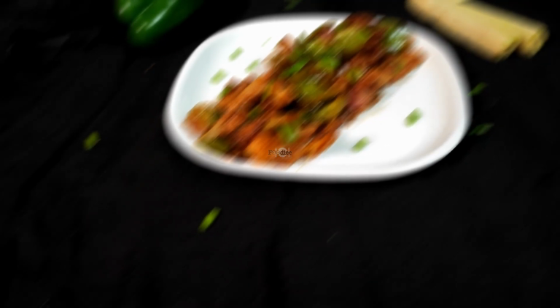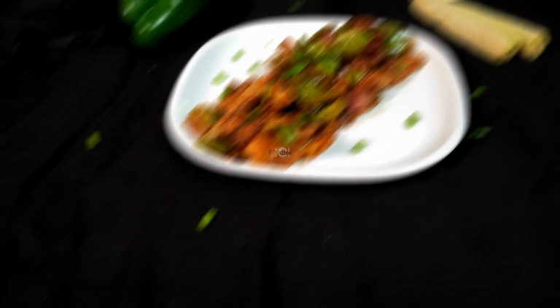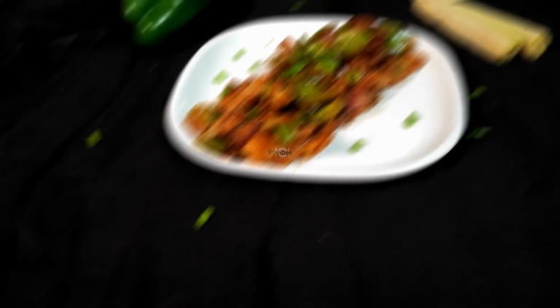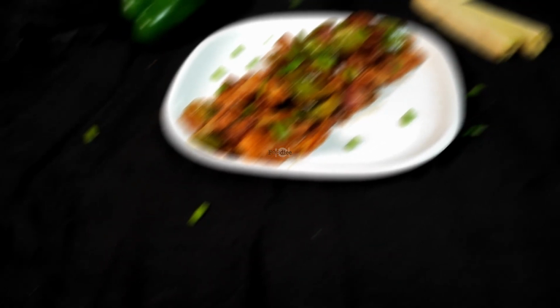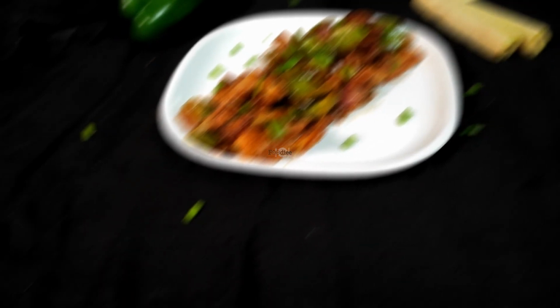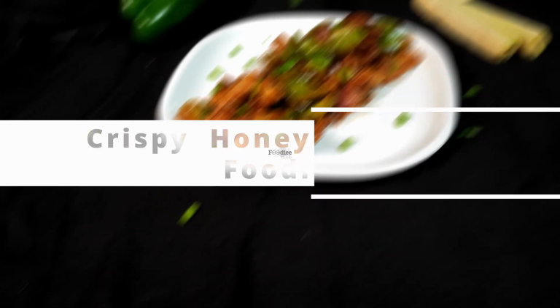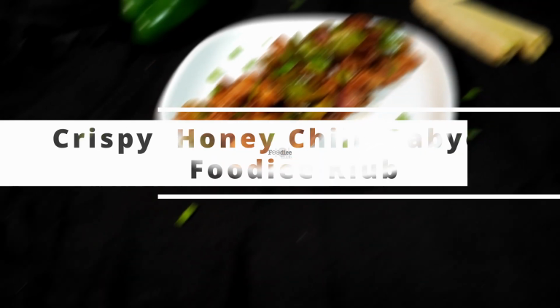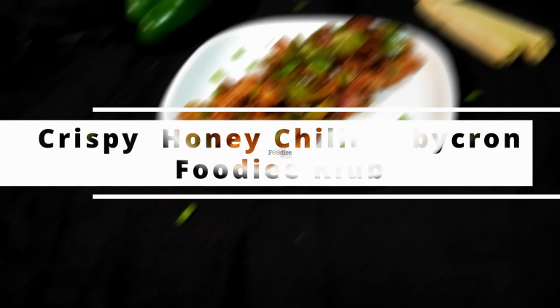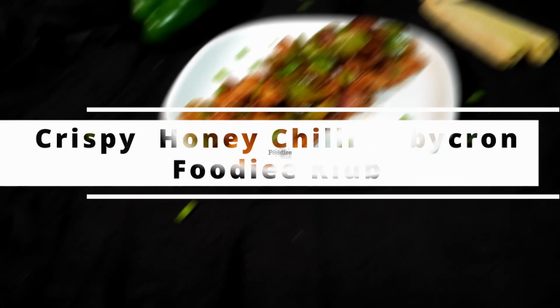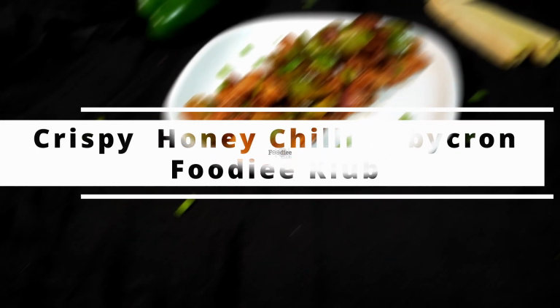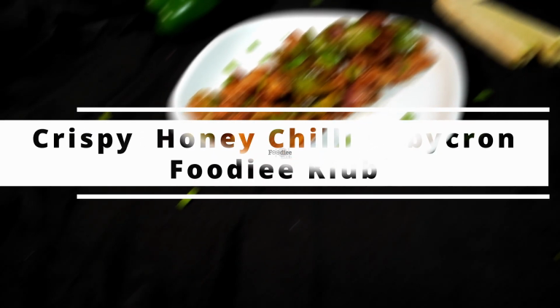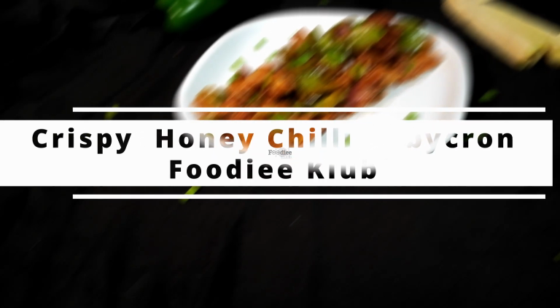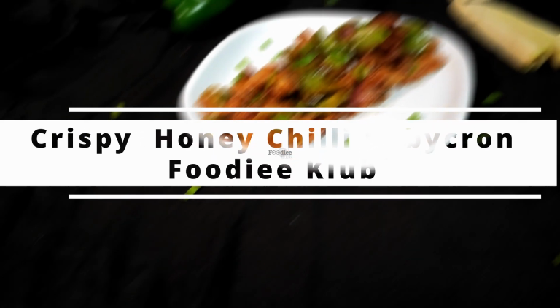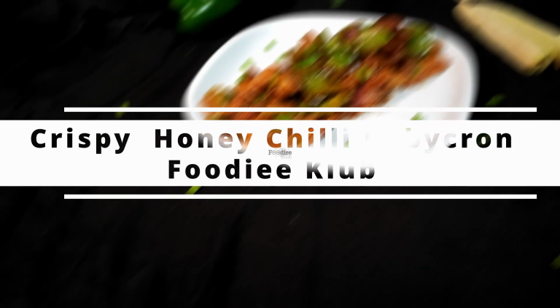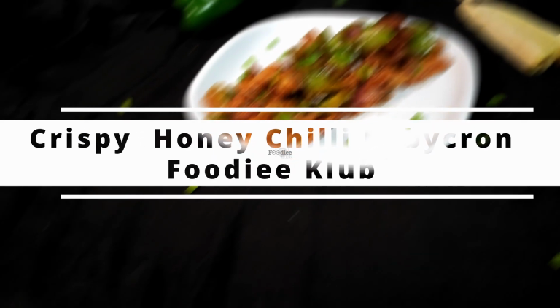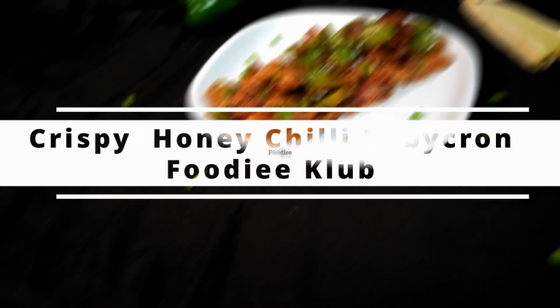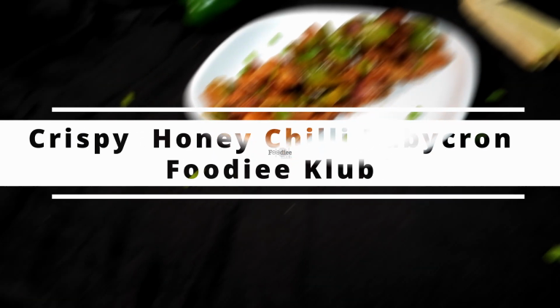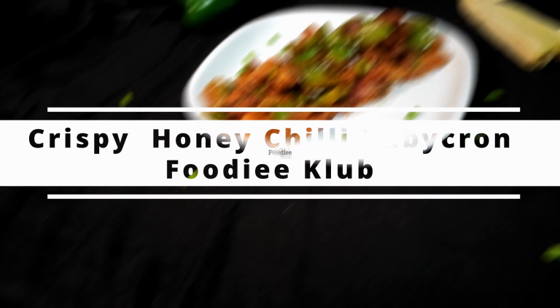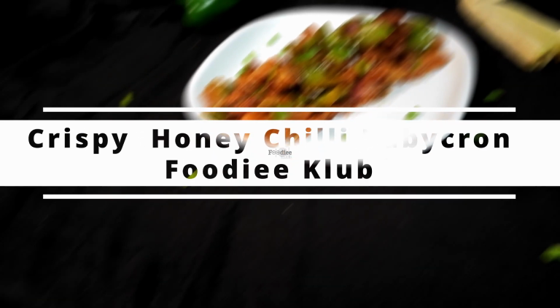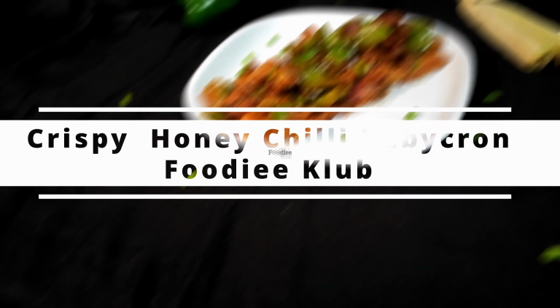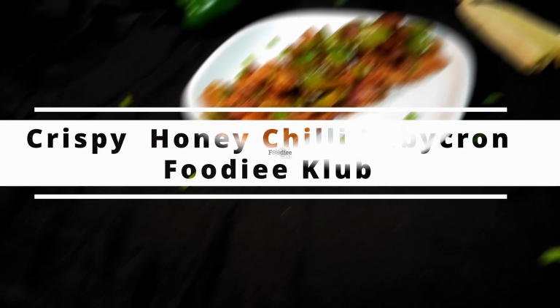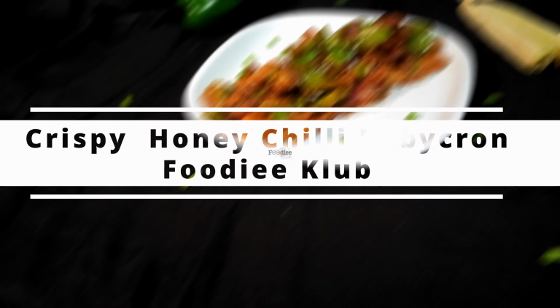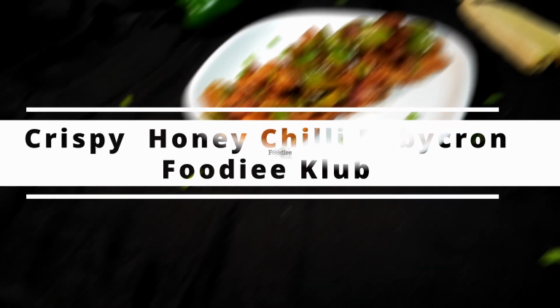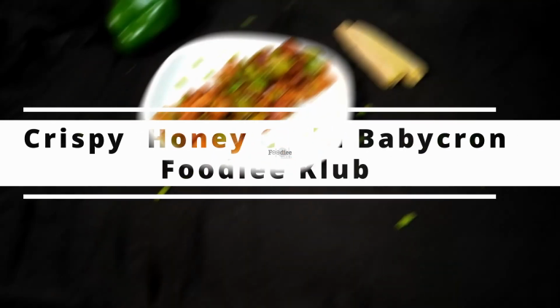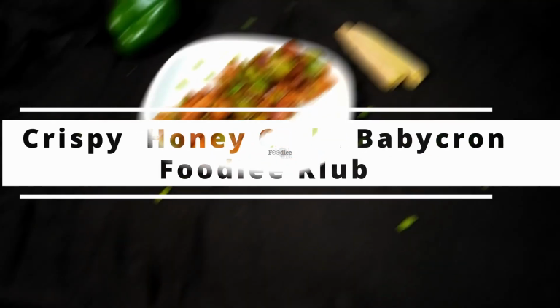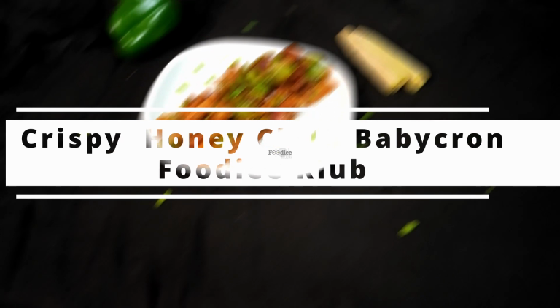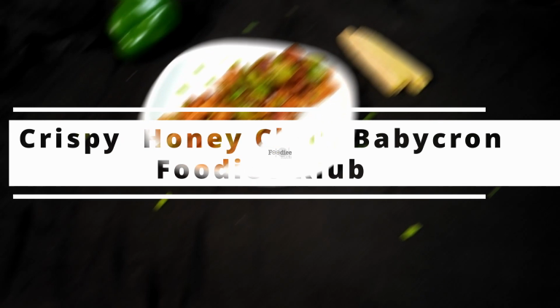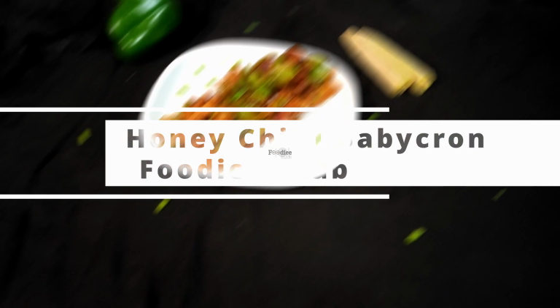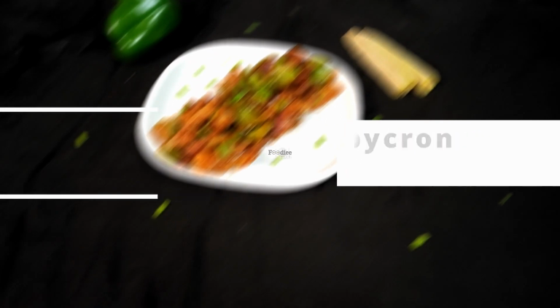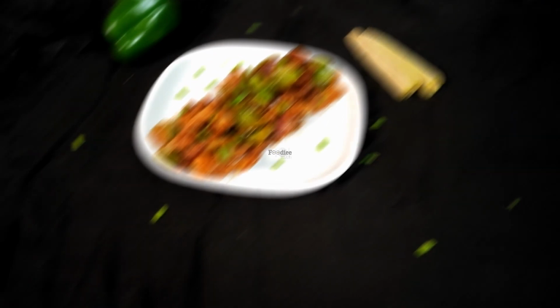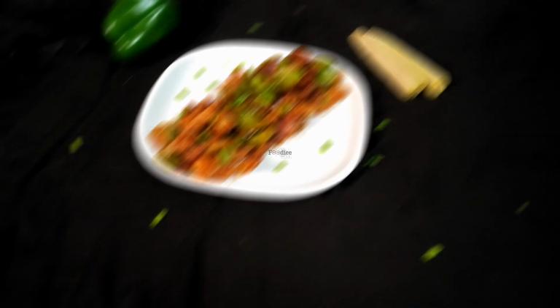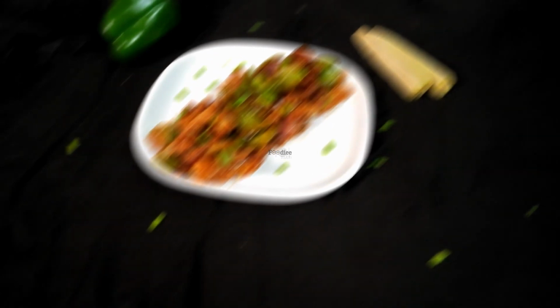Hello foodies, today I am making a crispy honey chili baby corn, and I will show you how I did it.